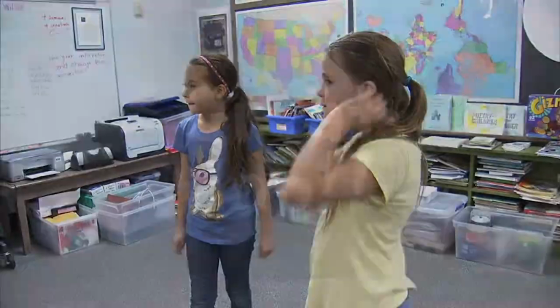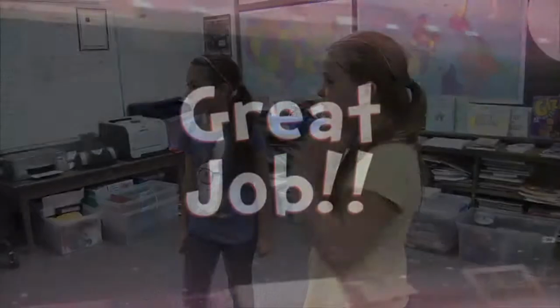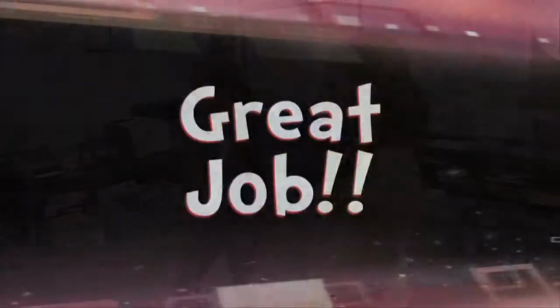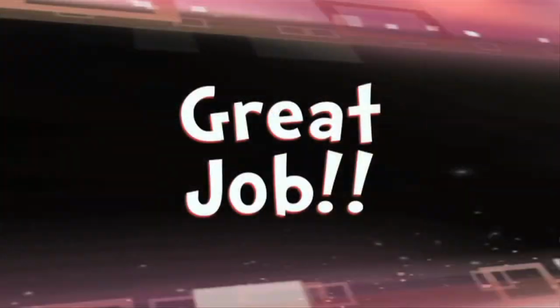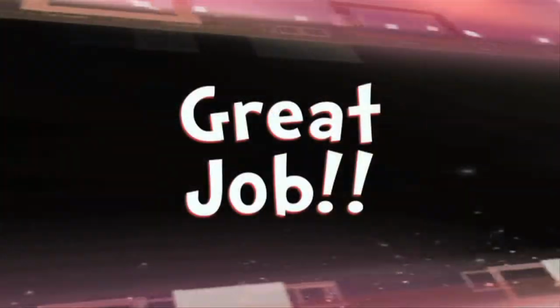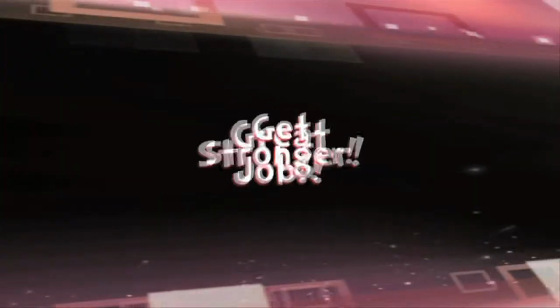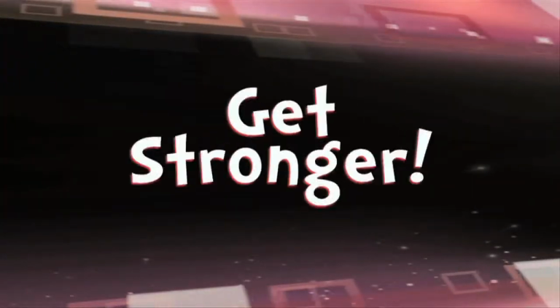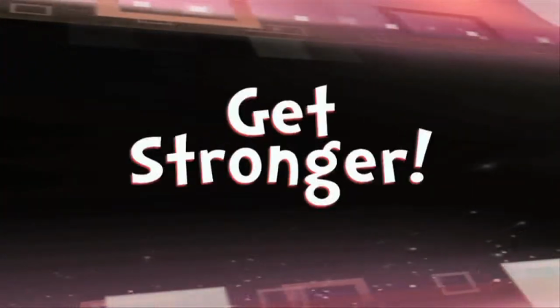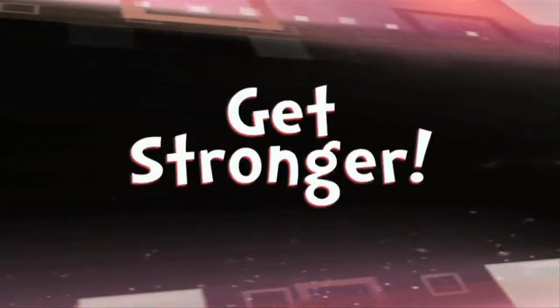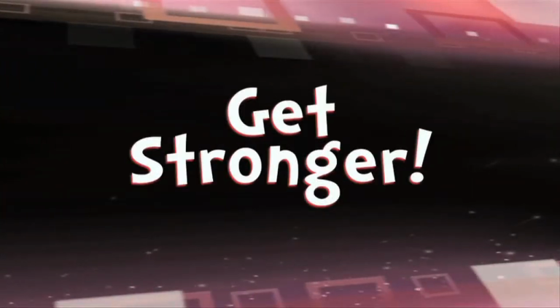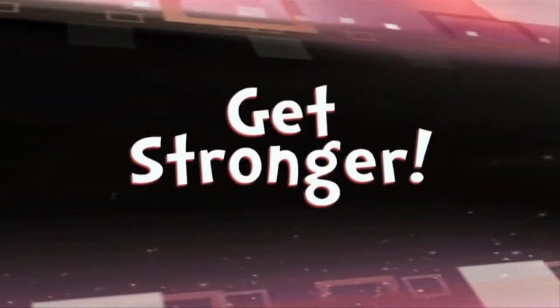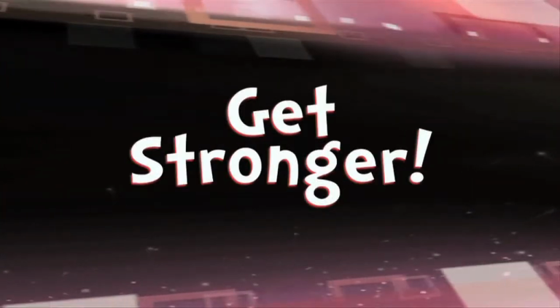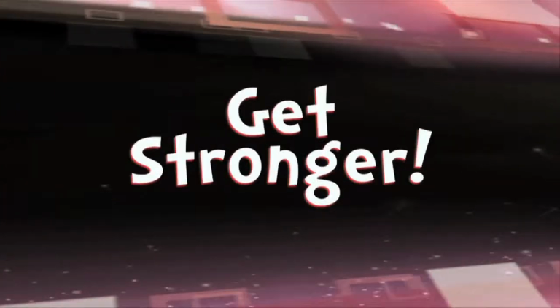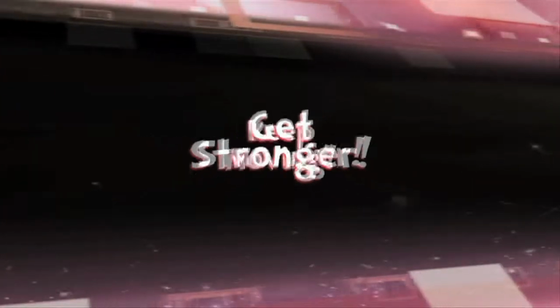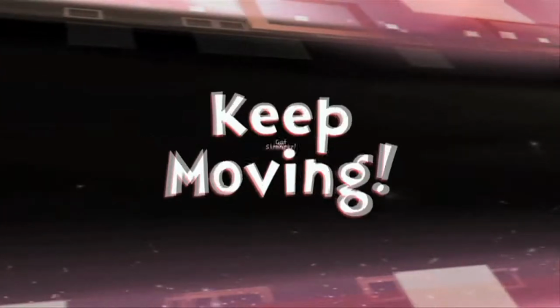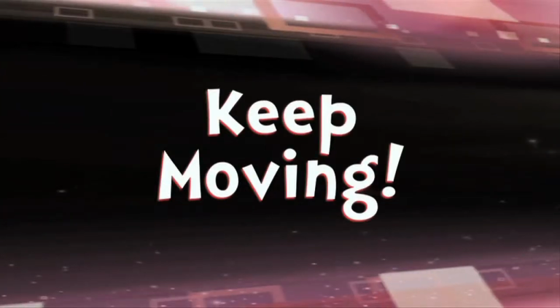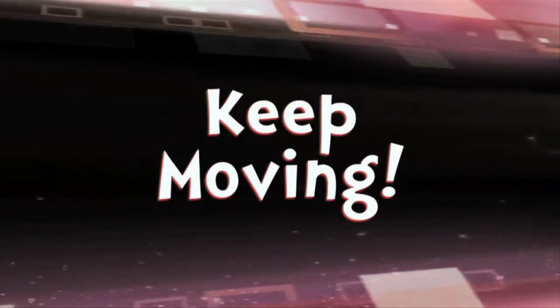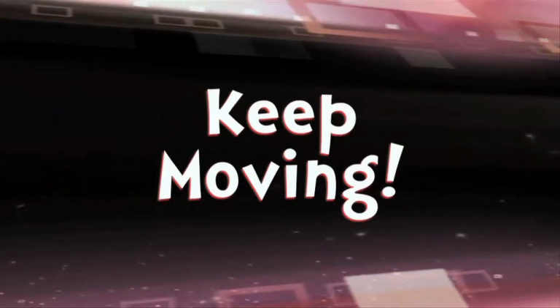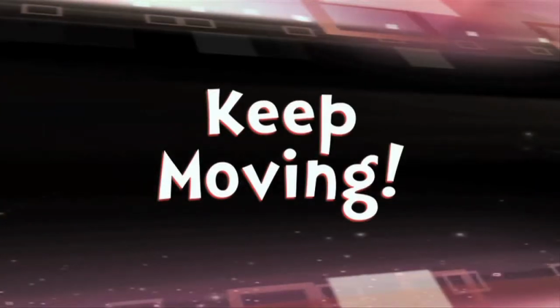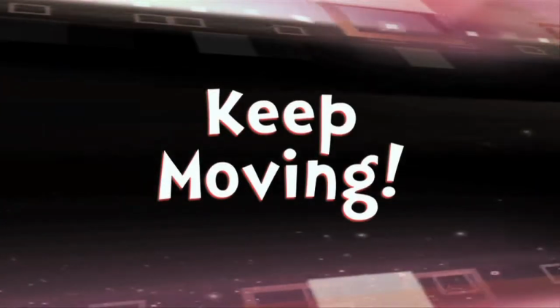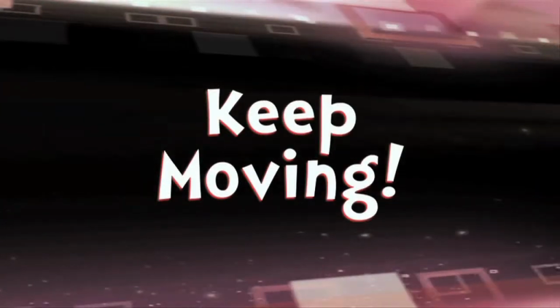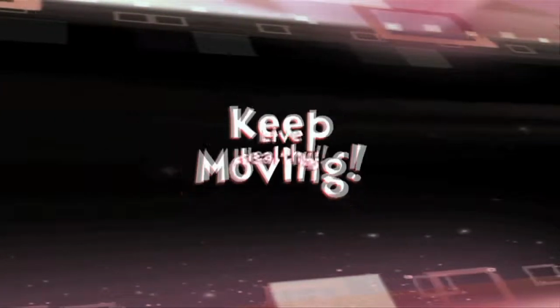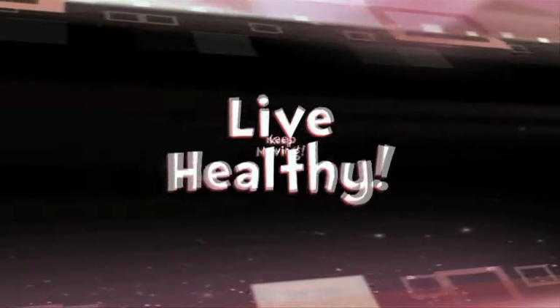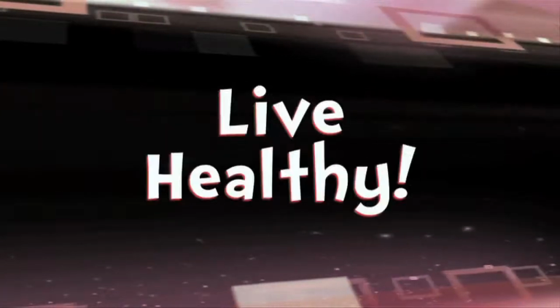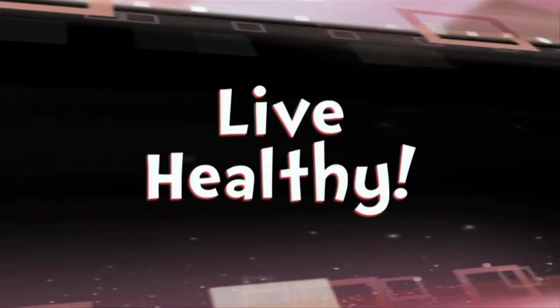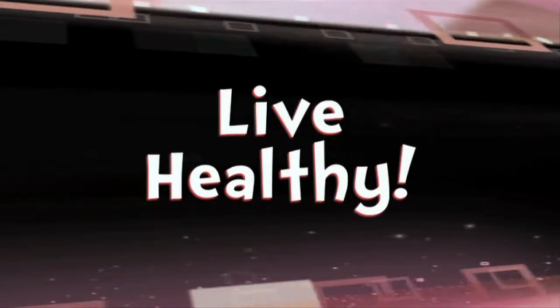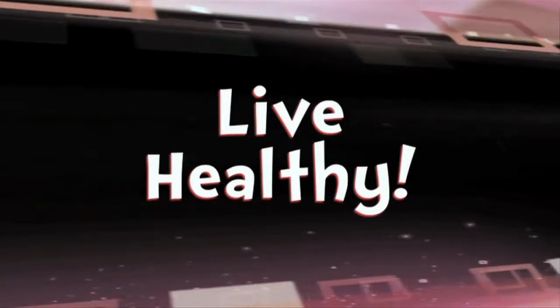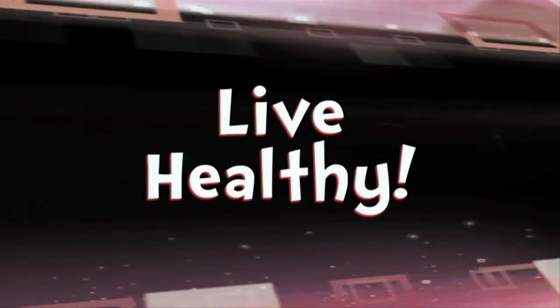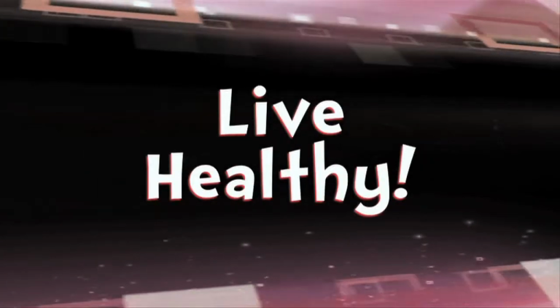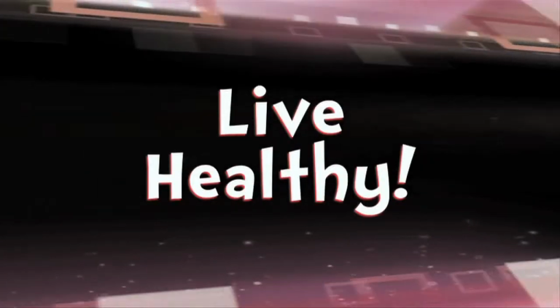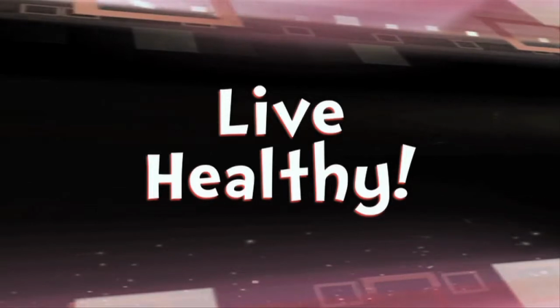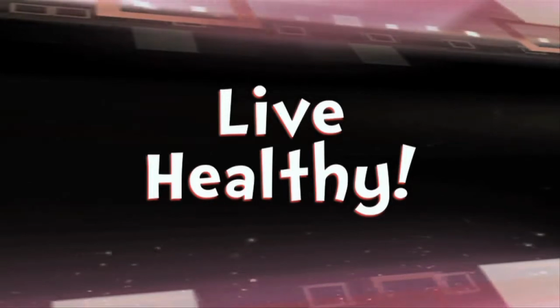Get stronger. Keep moving and live healthy.